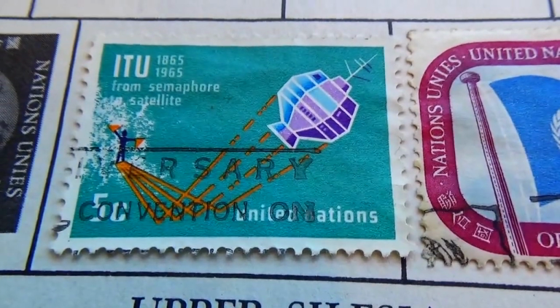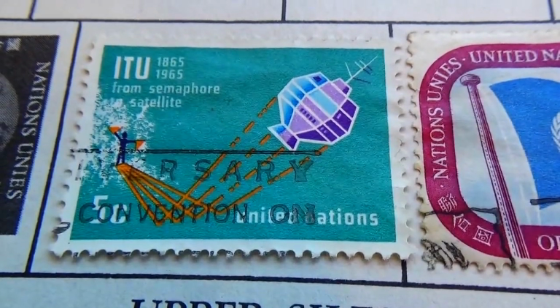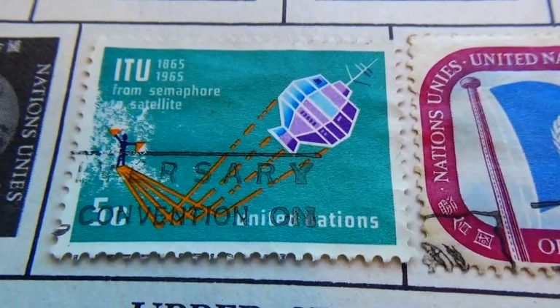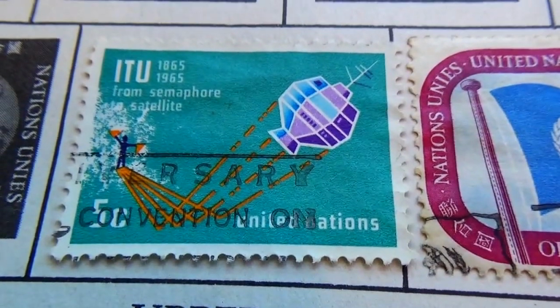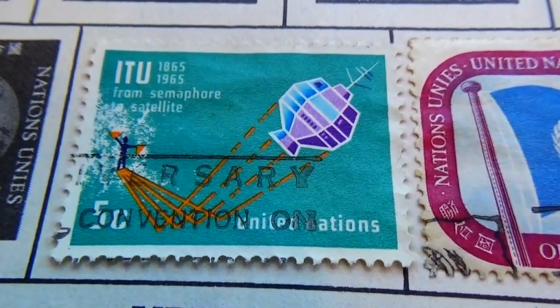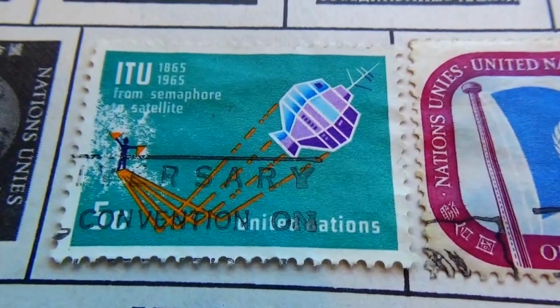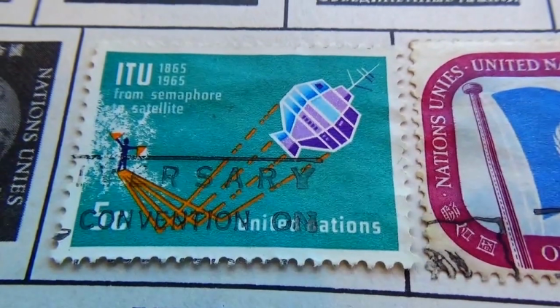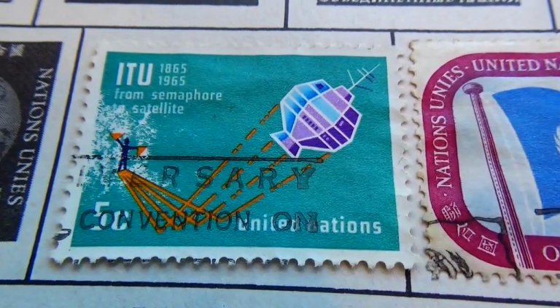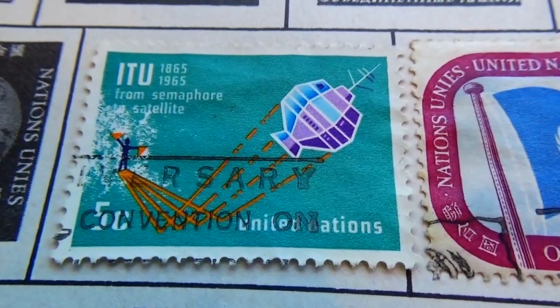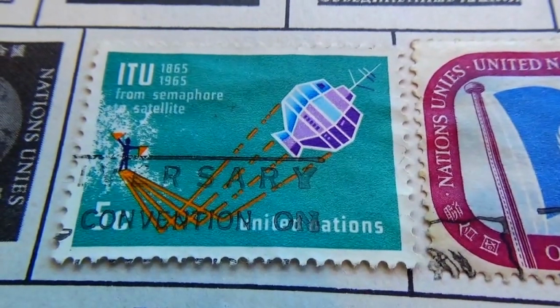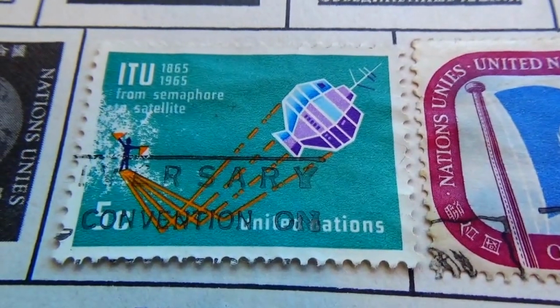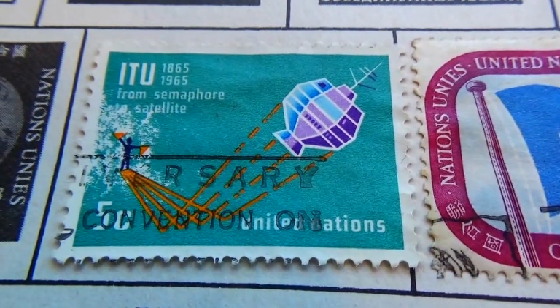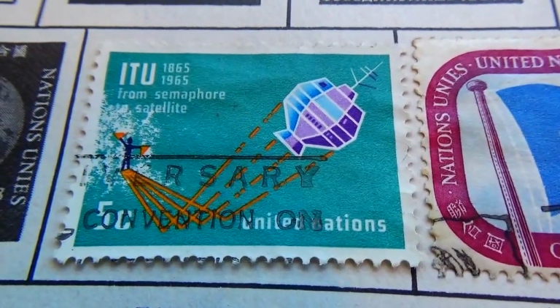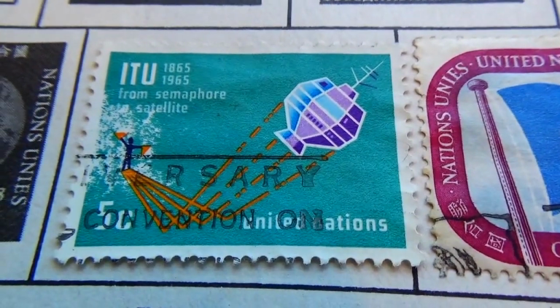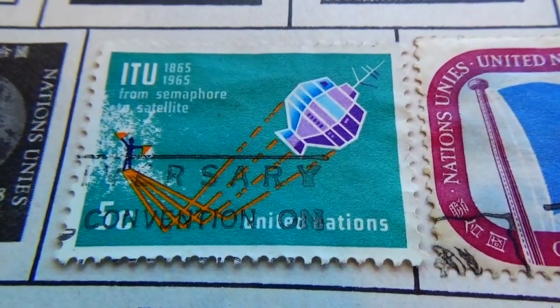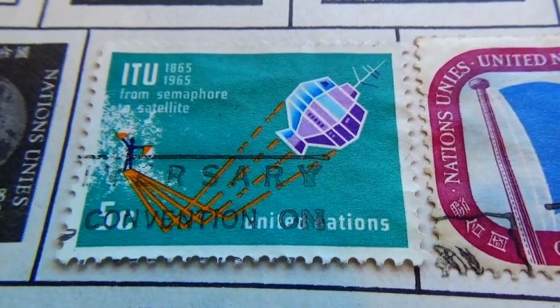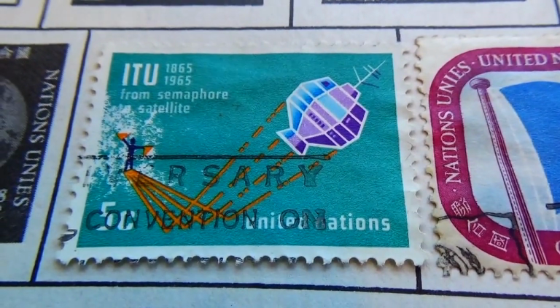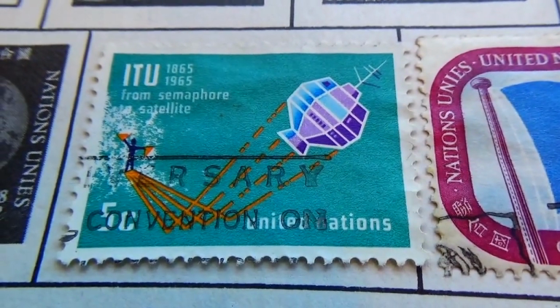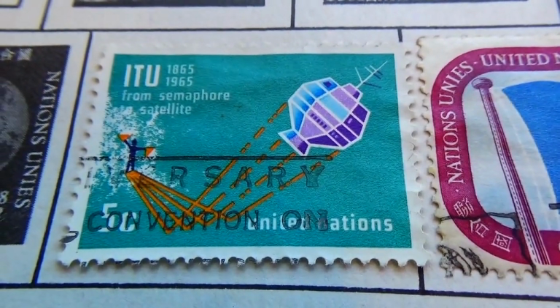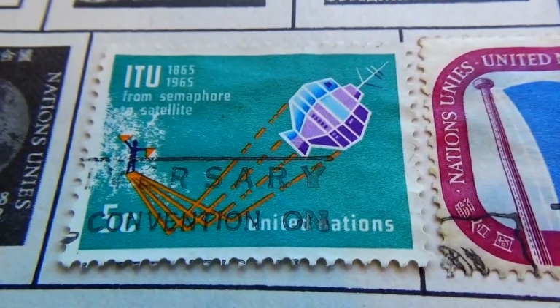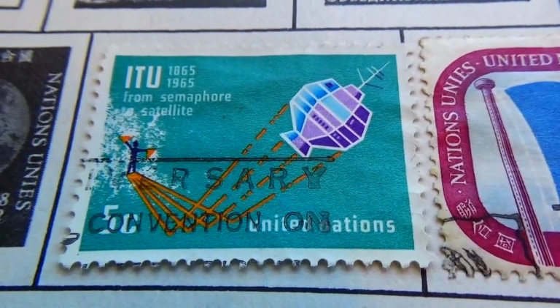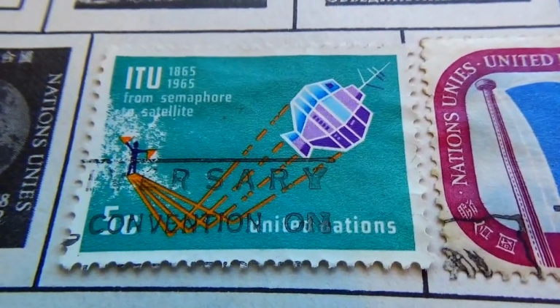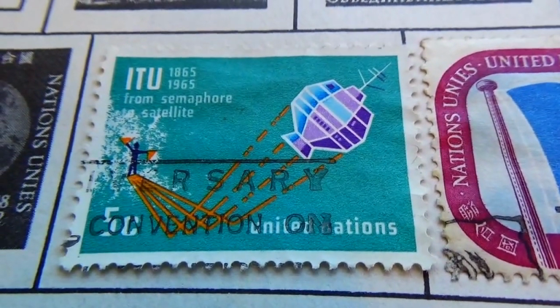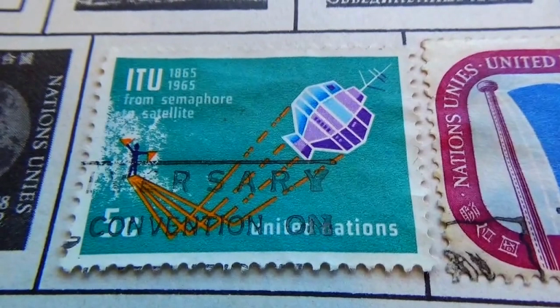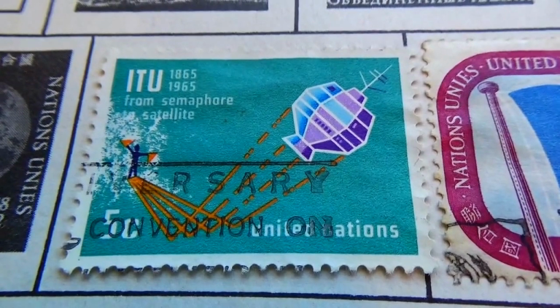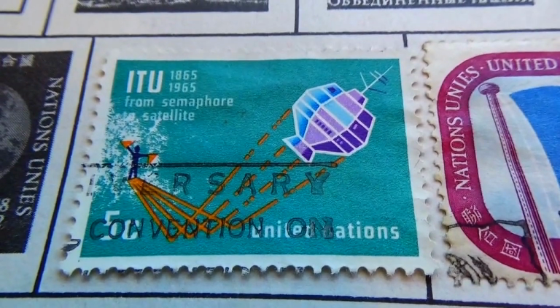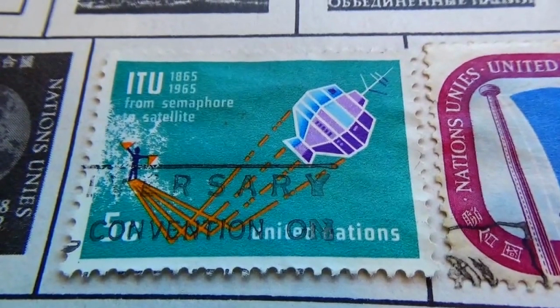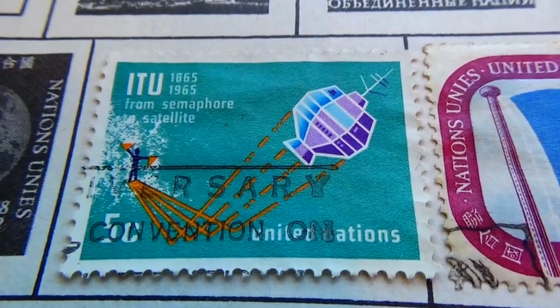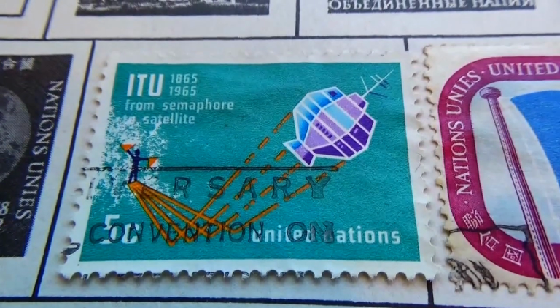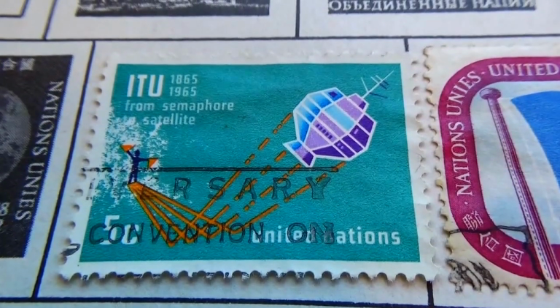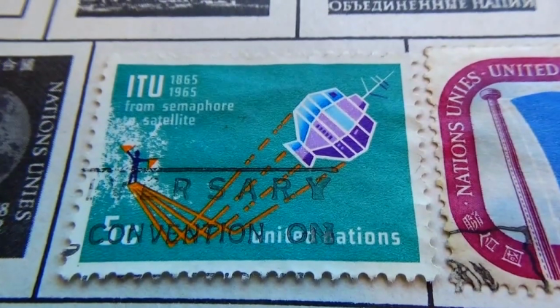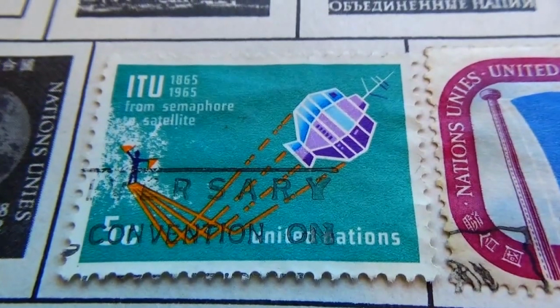Here we are today visiting some of the old United Nations poster stamps.